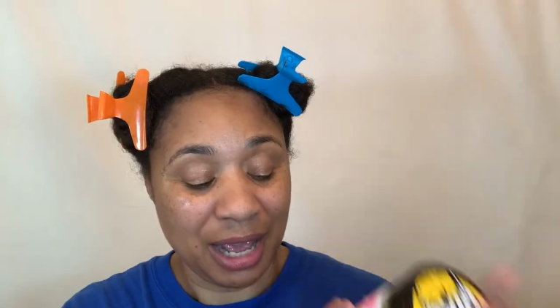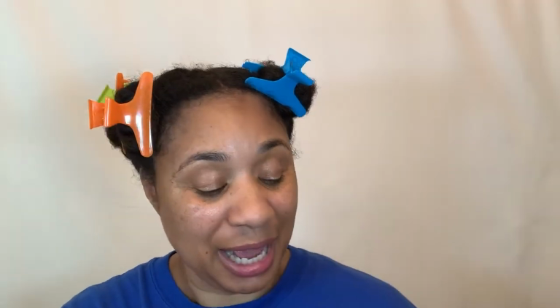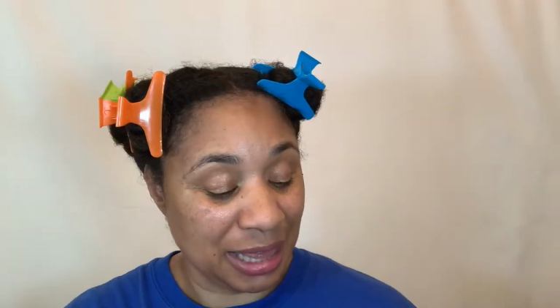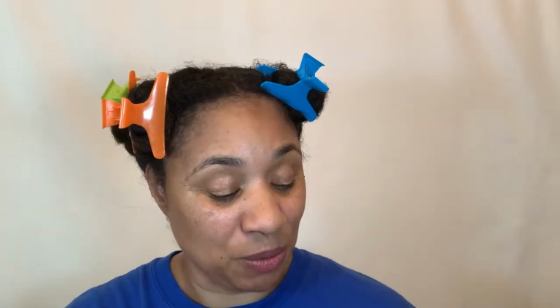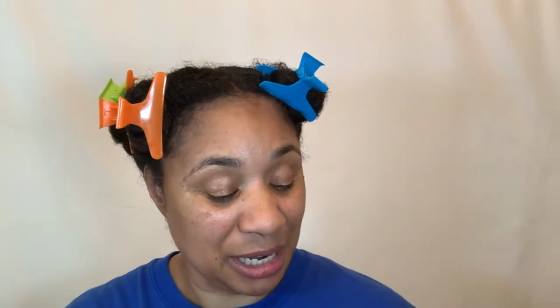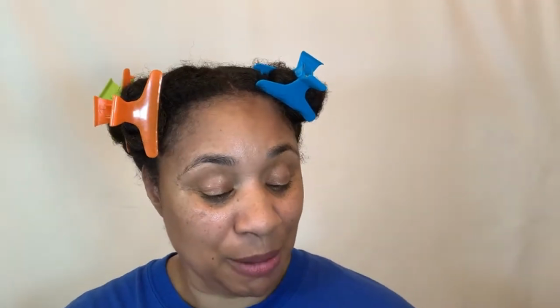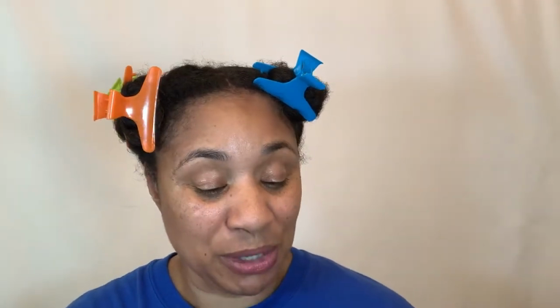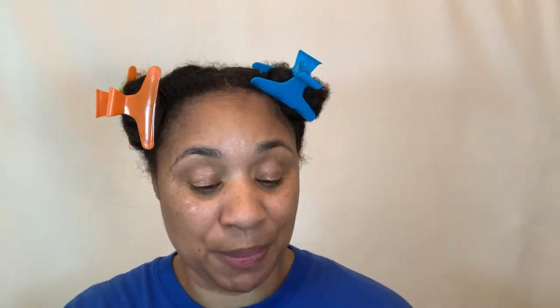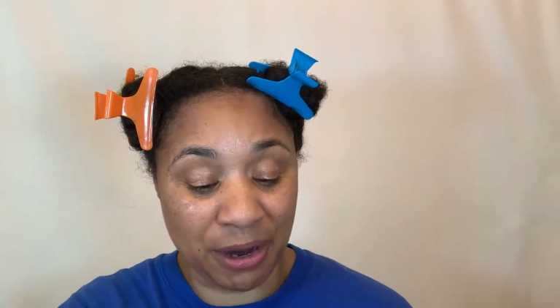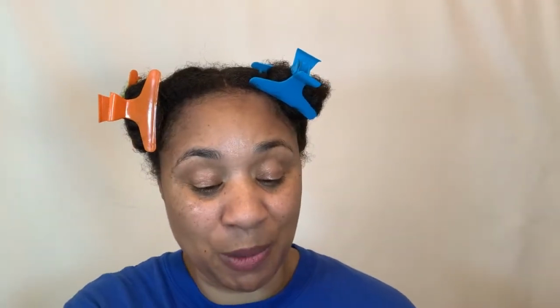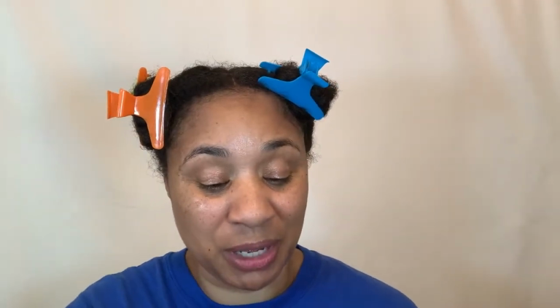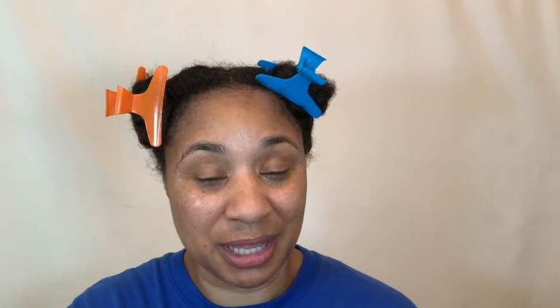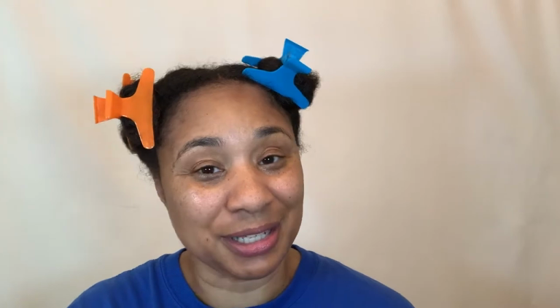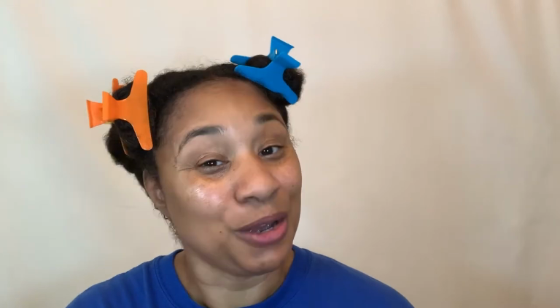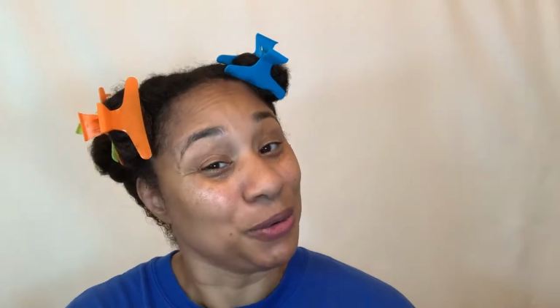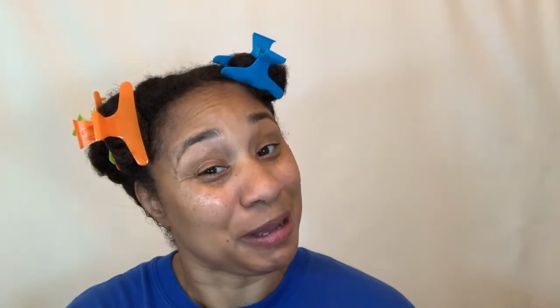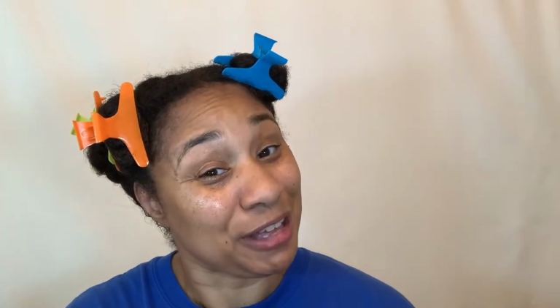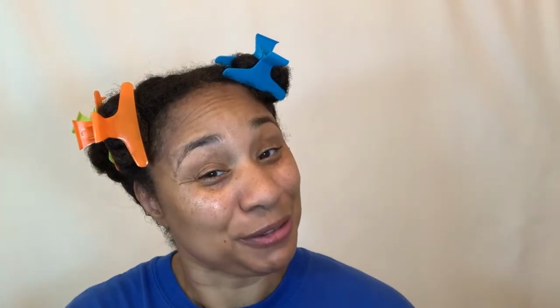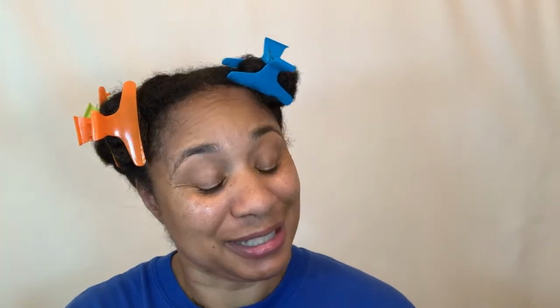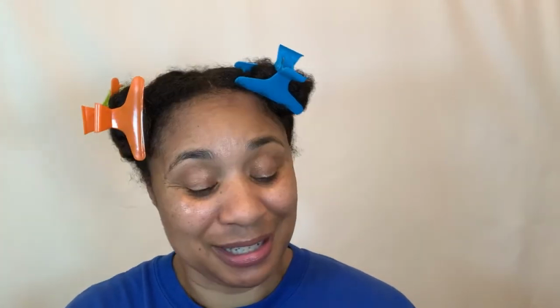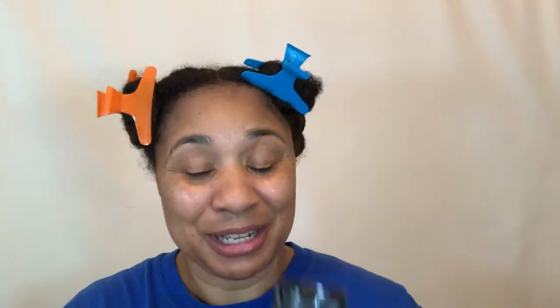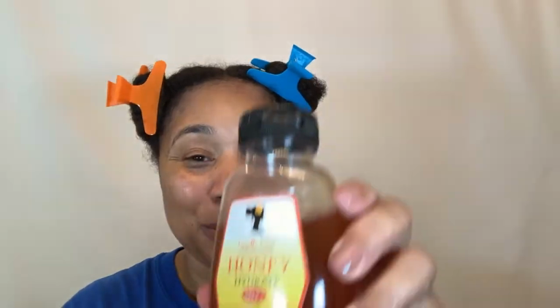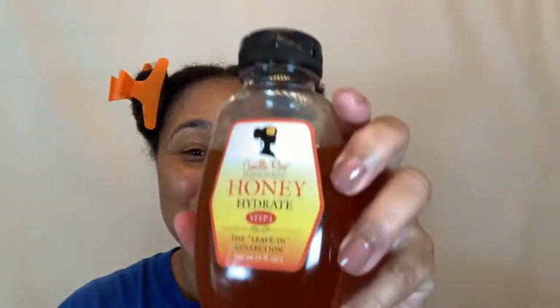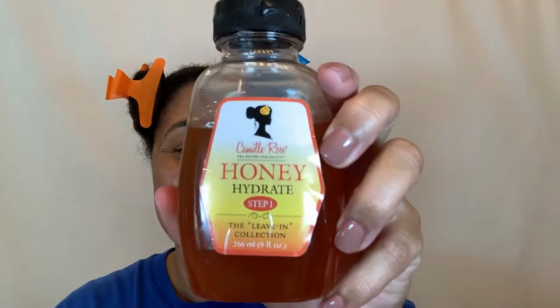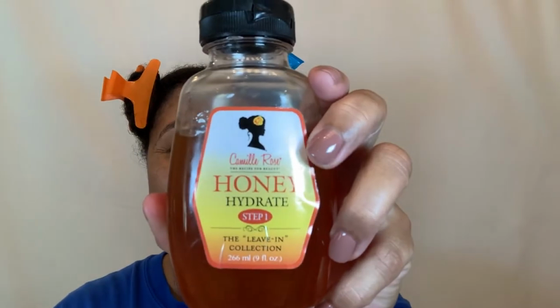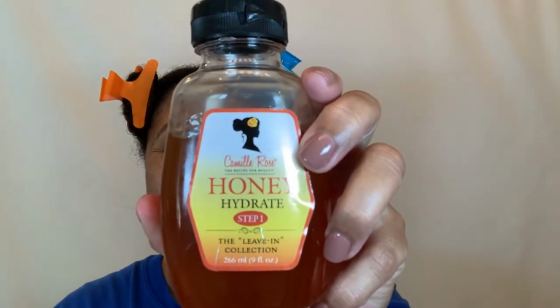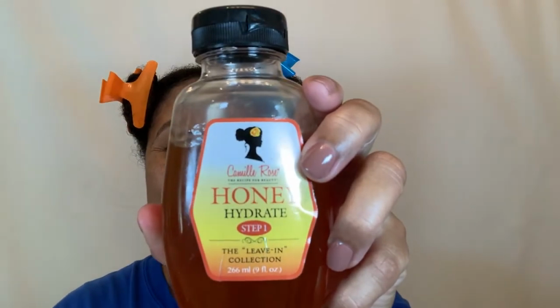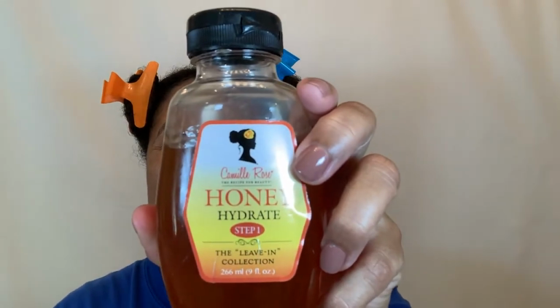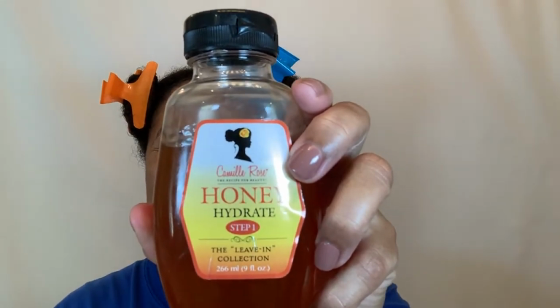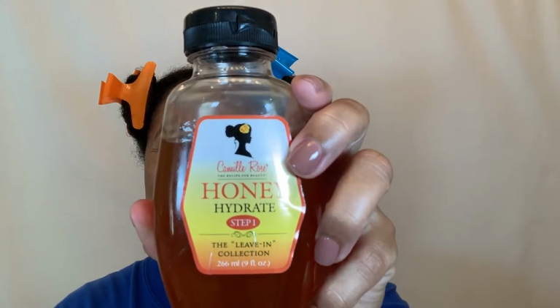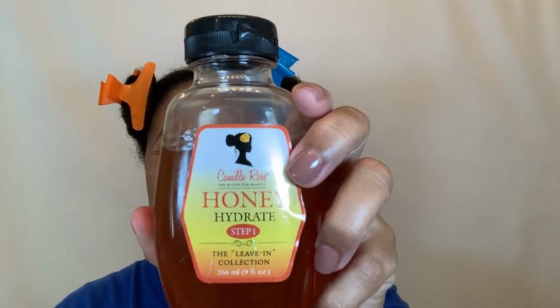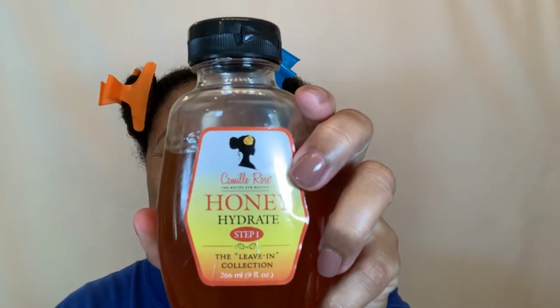And the product I'm going to pair it up with is one of my favorites, Camille Rose Honey Hydrate.